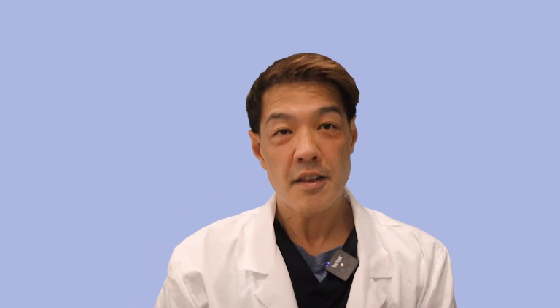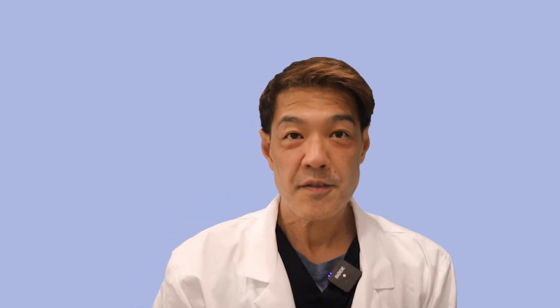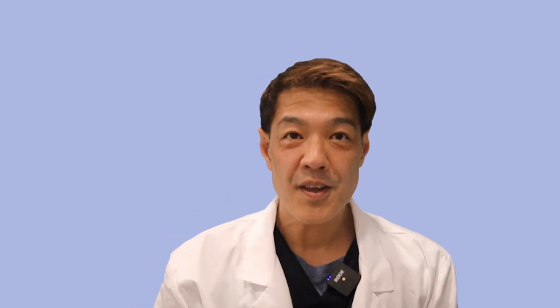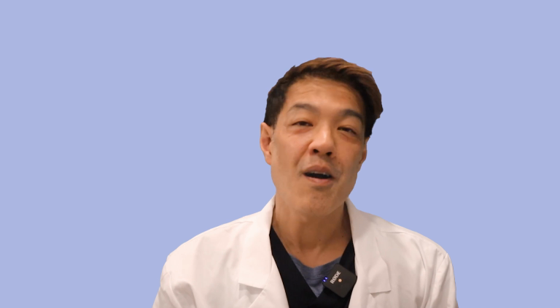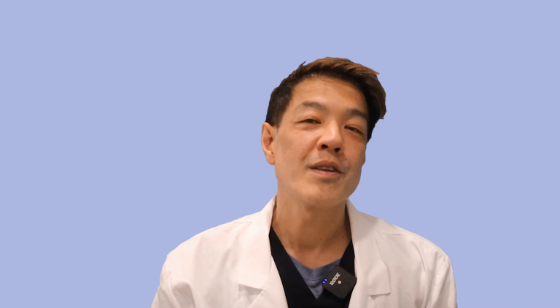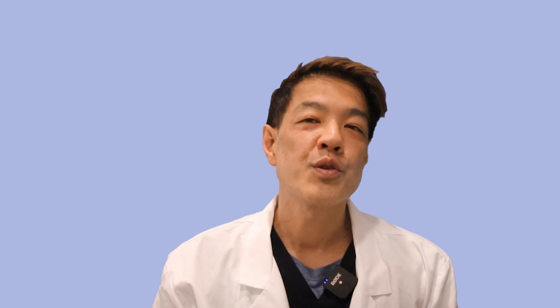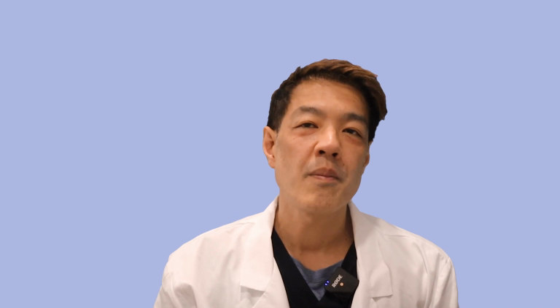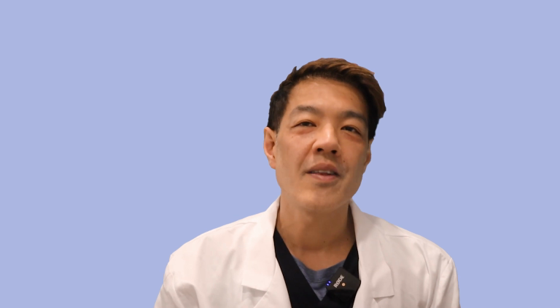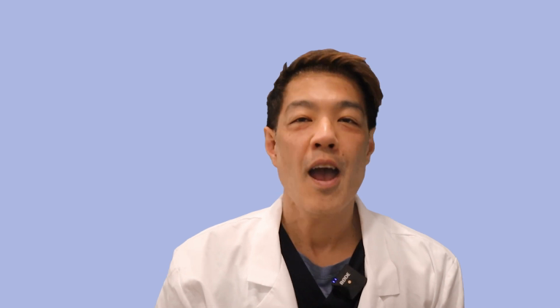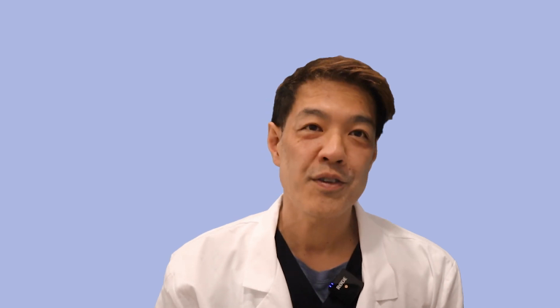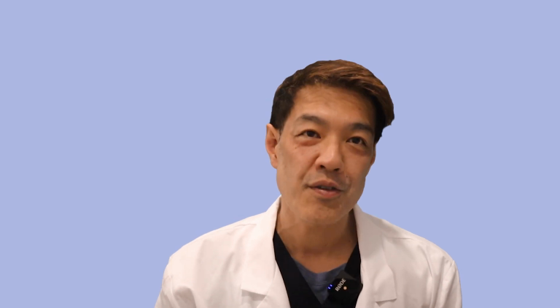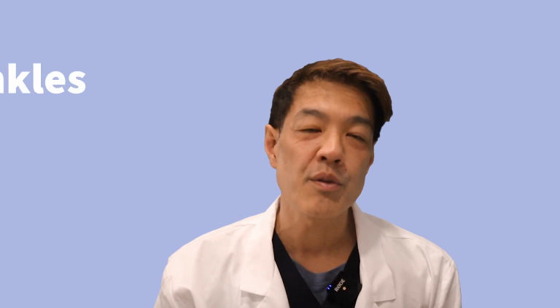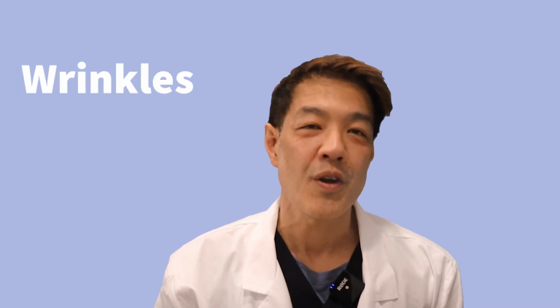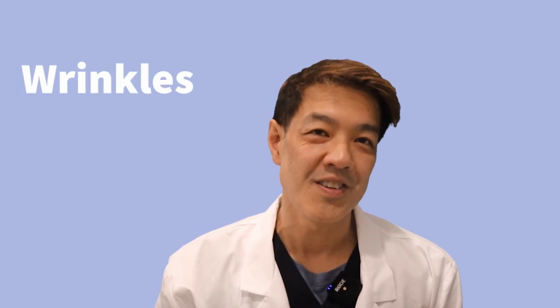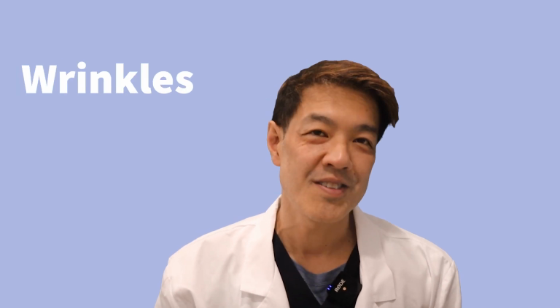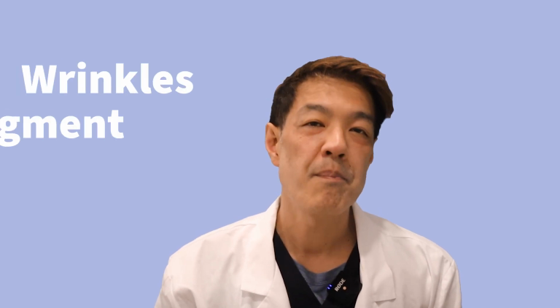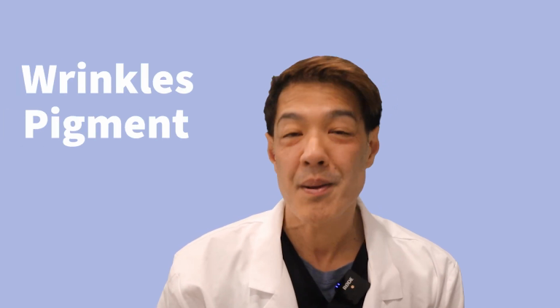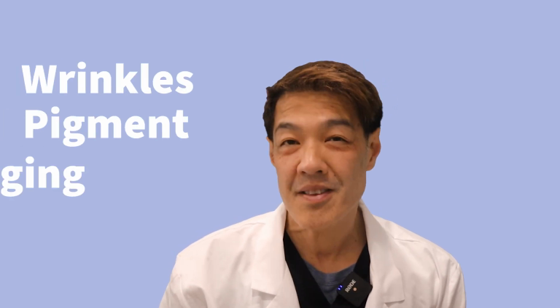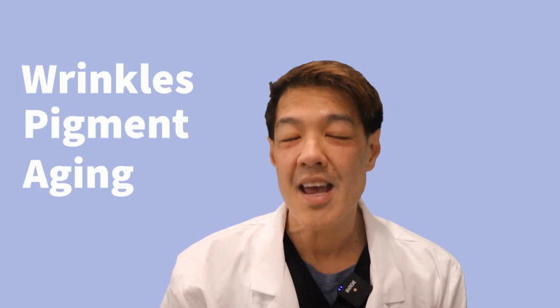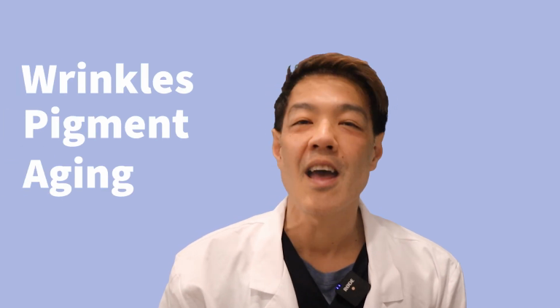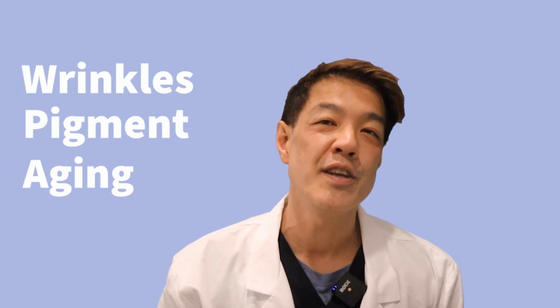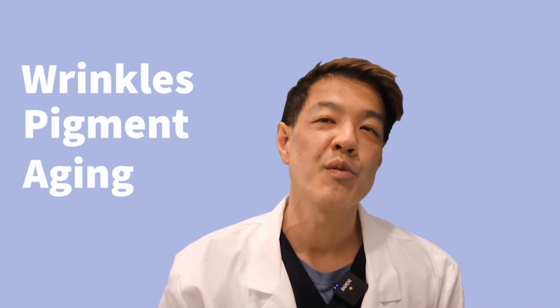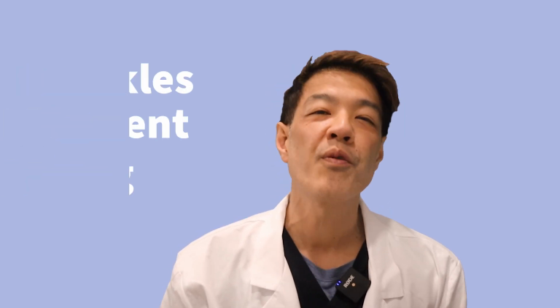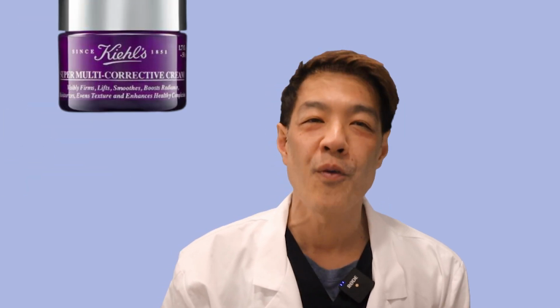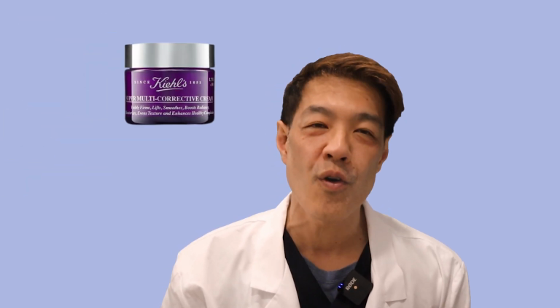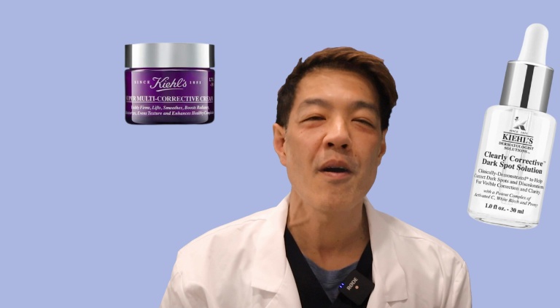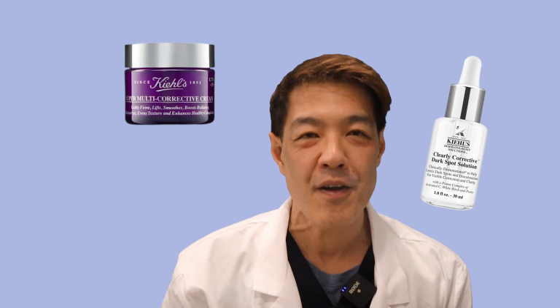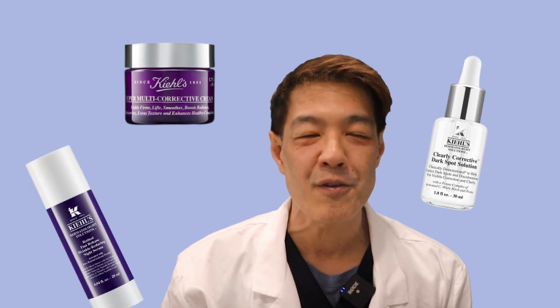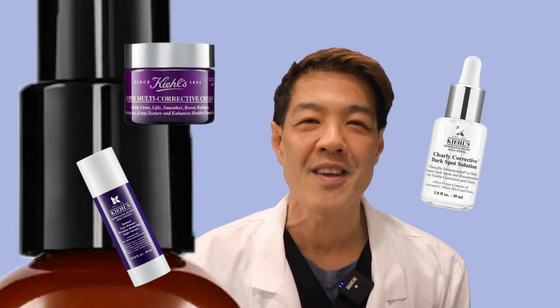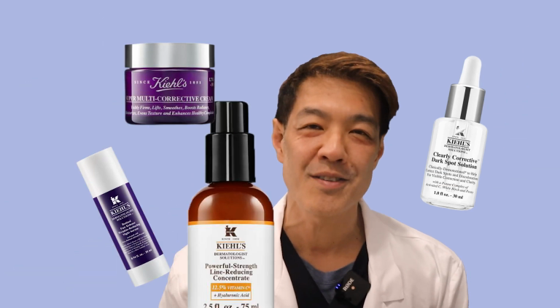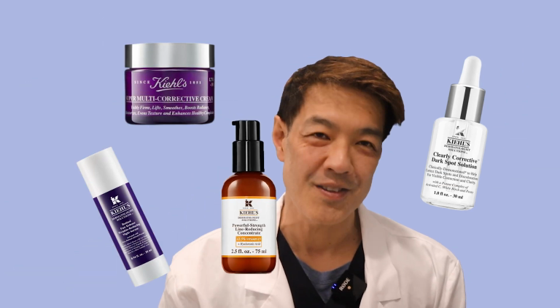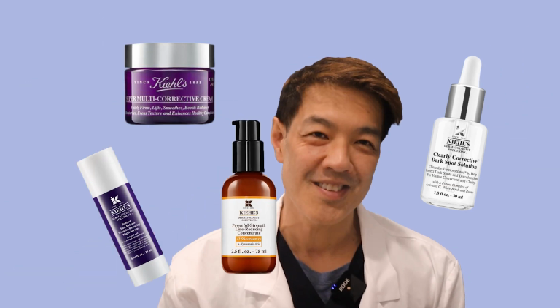In this video, I'm going to talk about how to treat wrinkles, pigment, and aging with four of my favorite Kiehl's products.